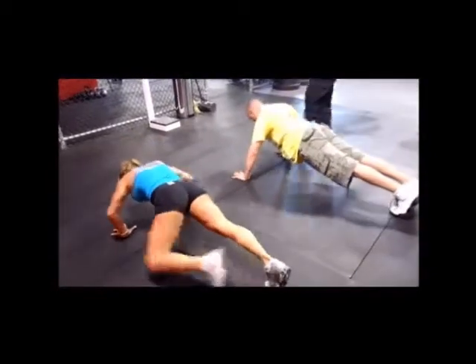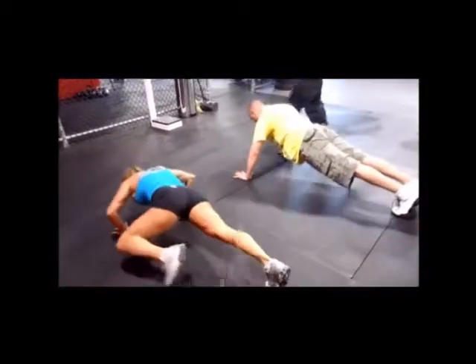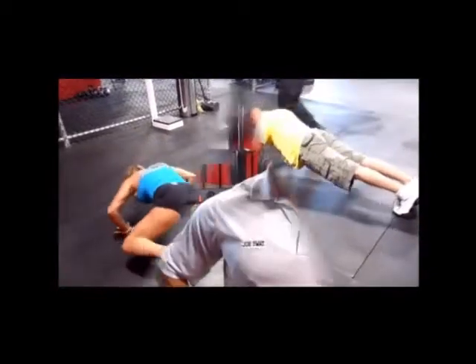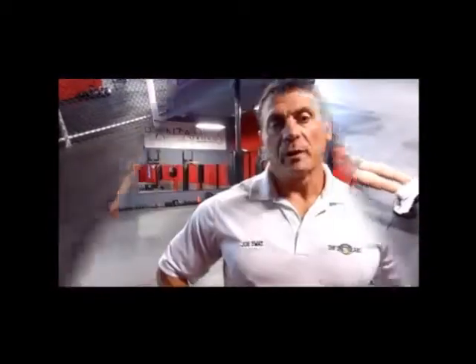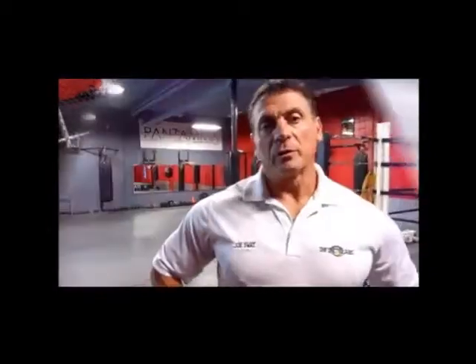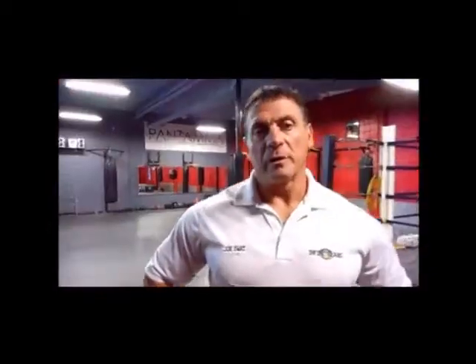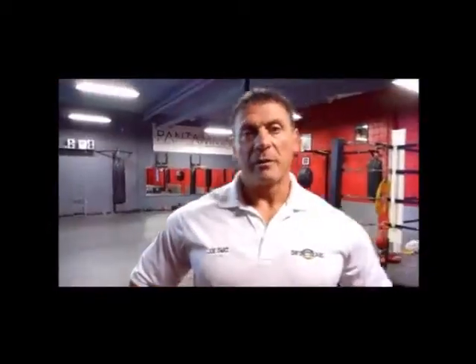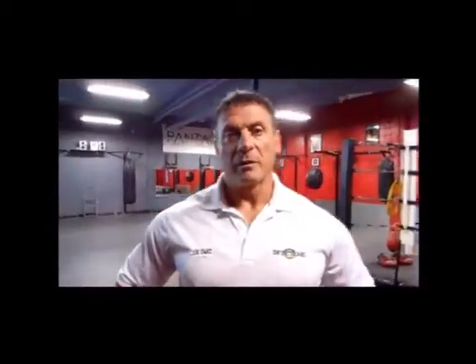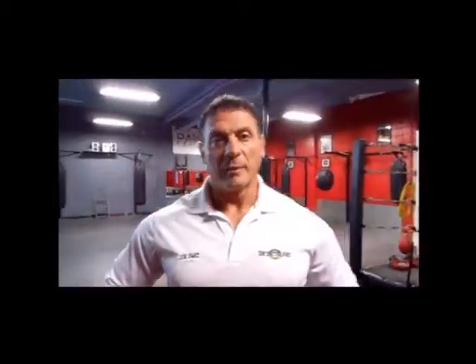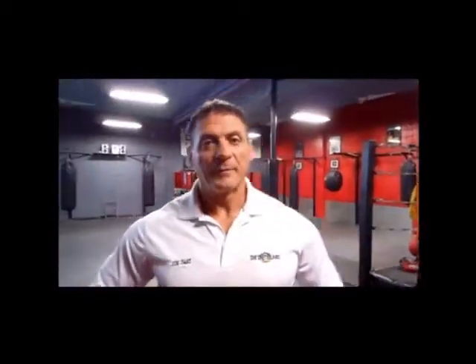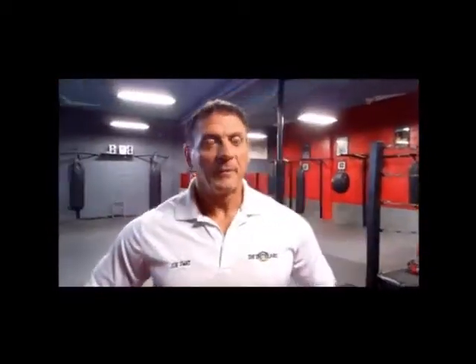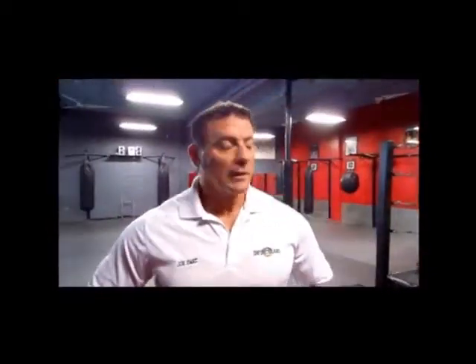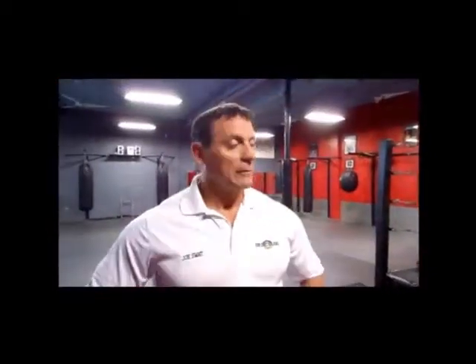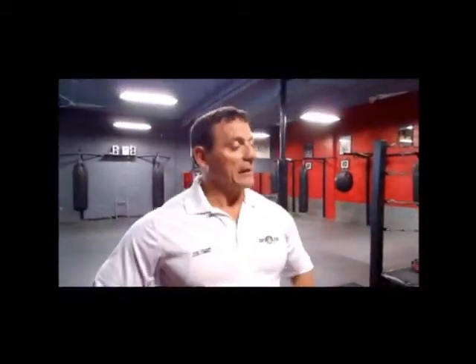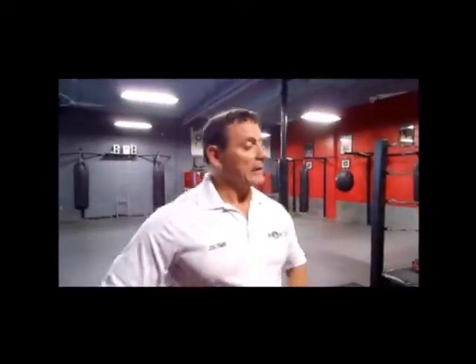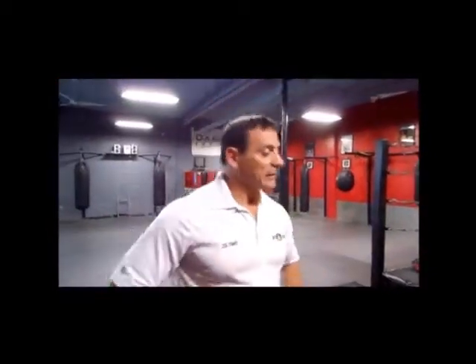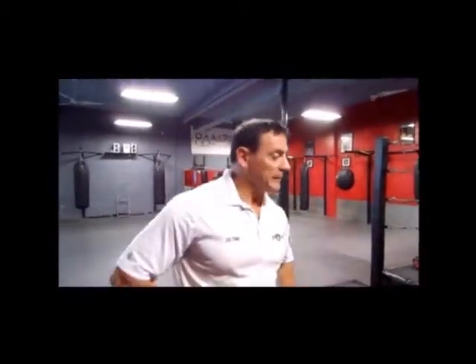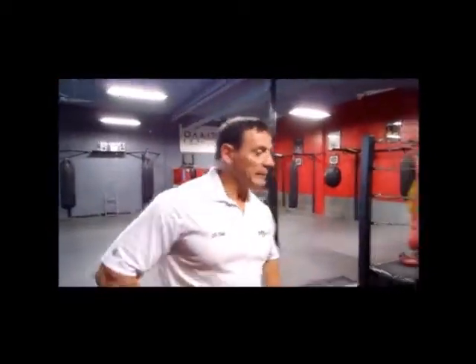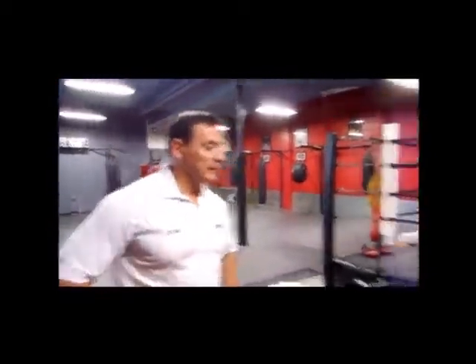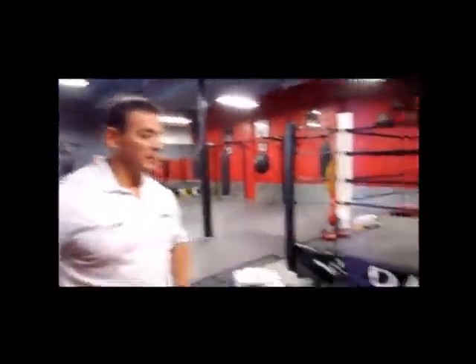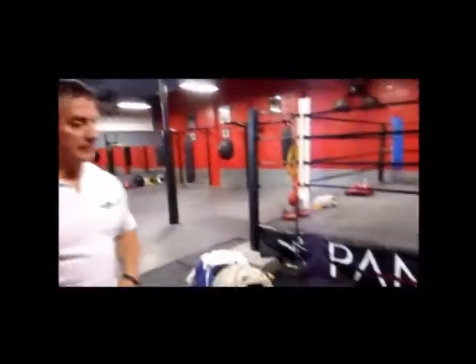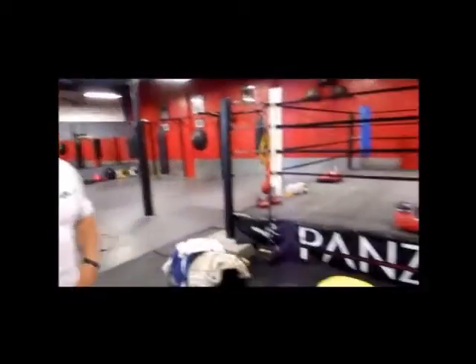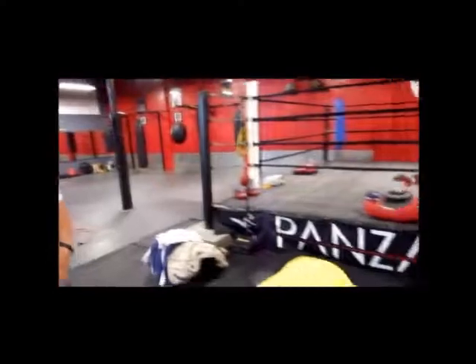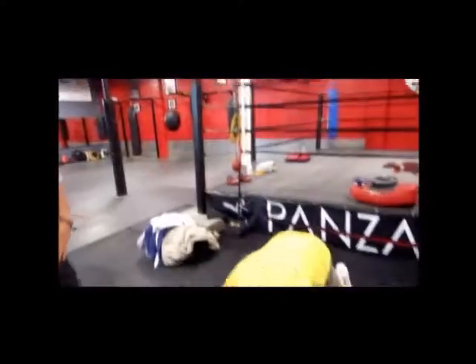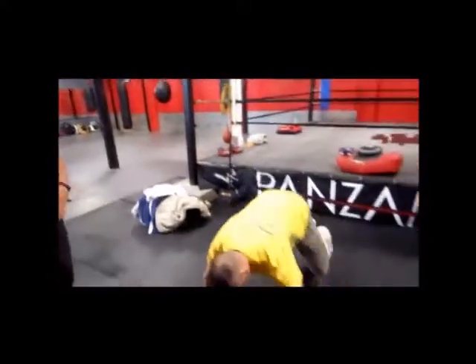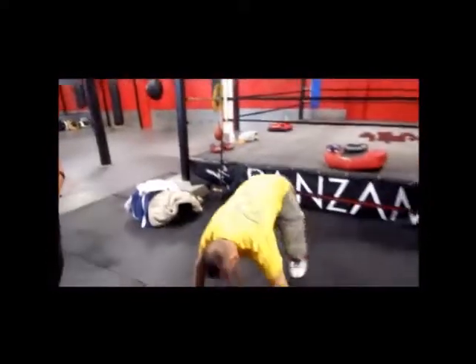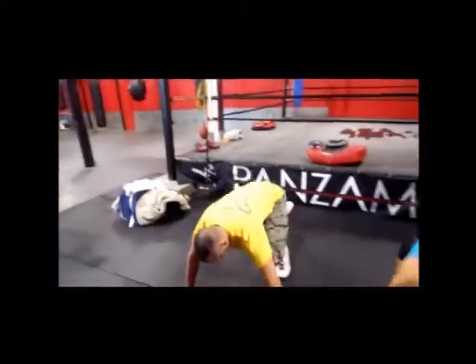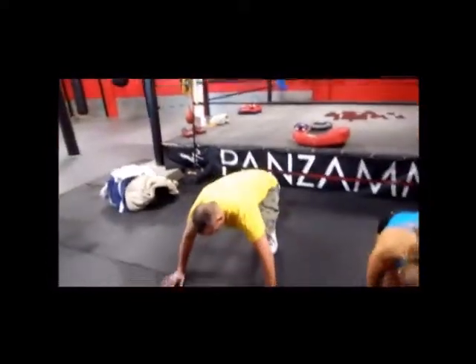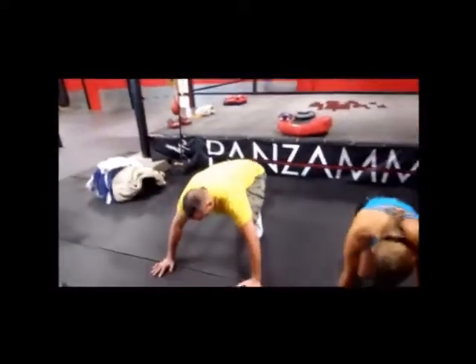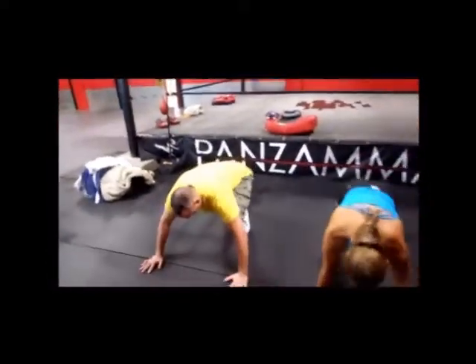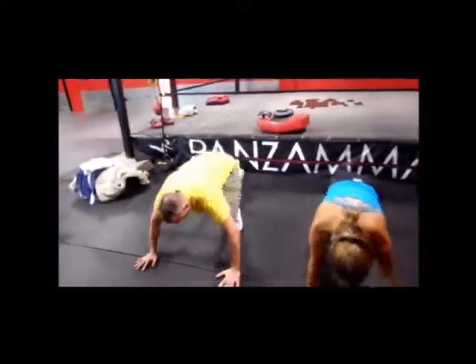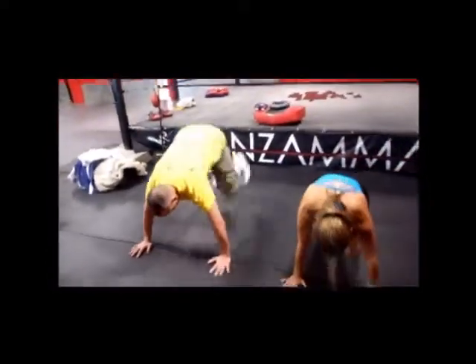Okay, we're moving on to the mountain climbers. Ready, guys? Yeah. Go.